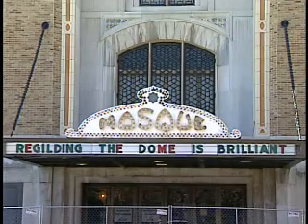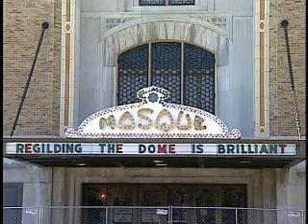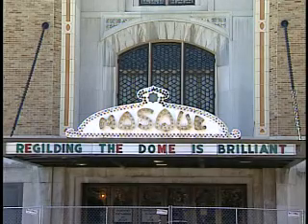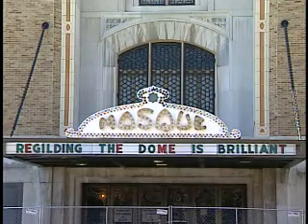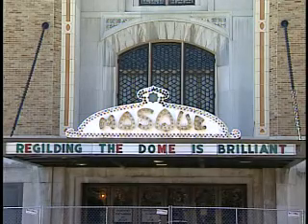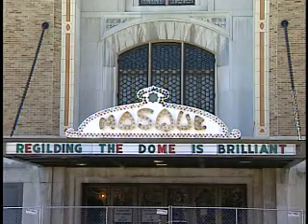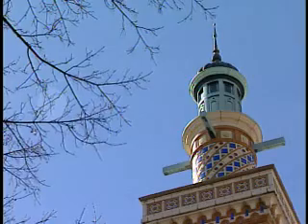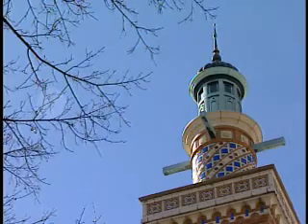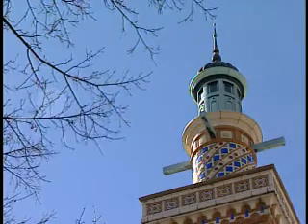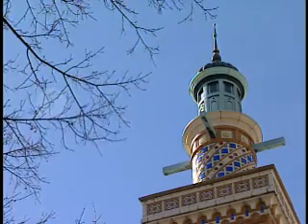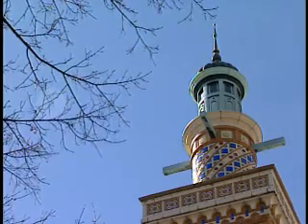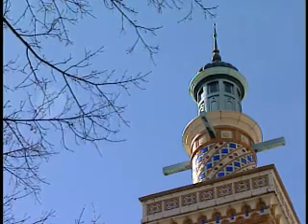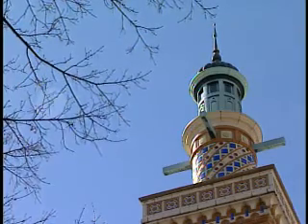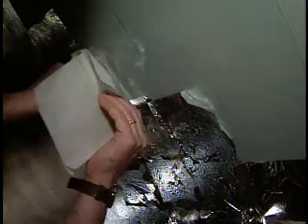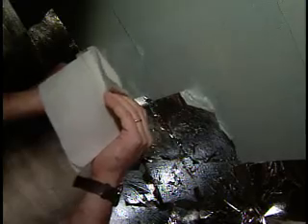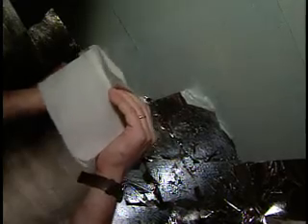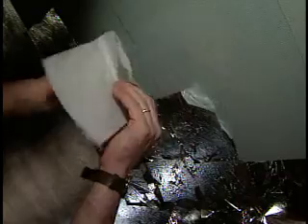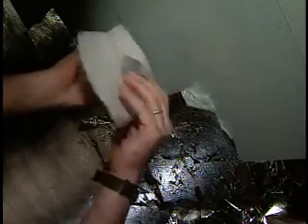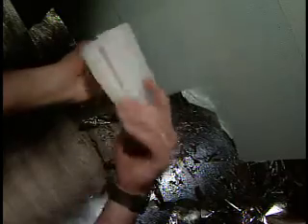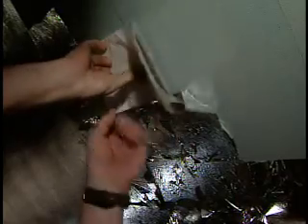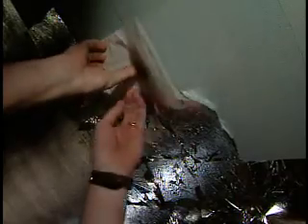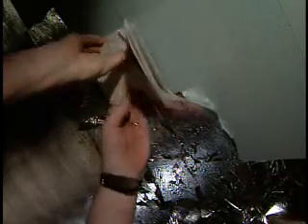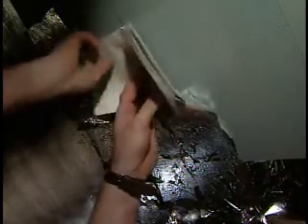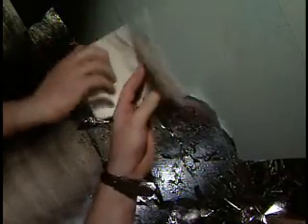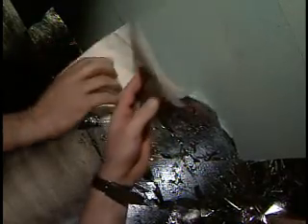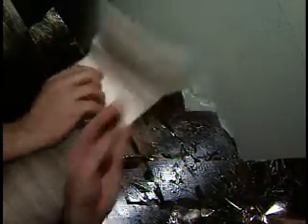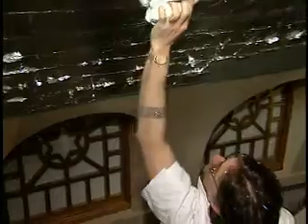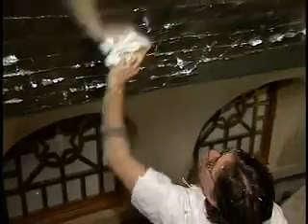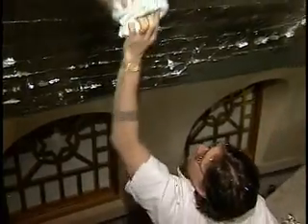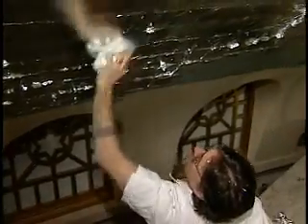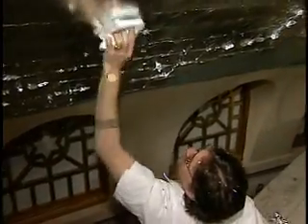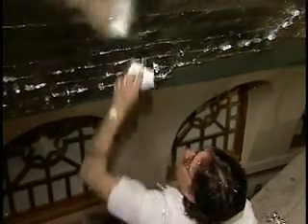Outside, the mosque stands in theatrical splendor. But inside, this work of art is a work in progress.